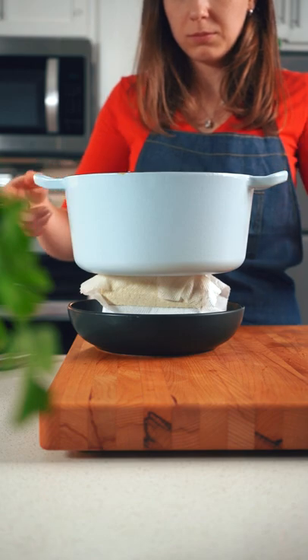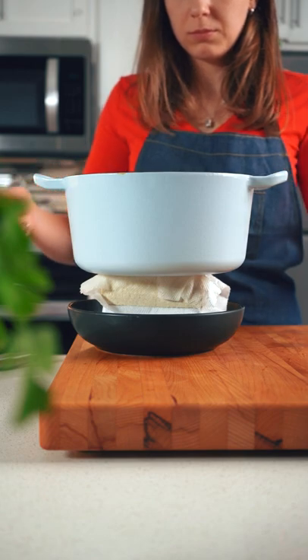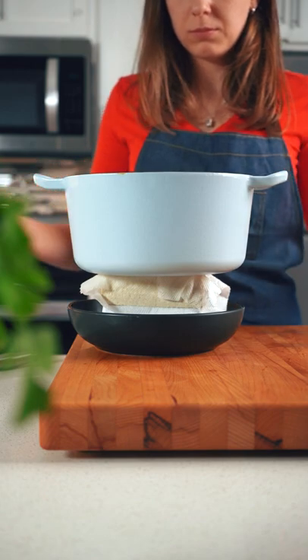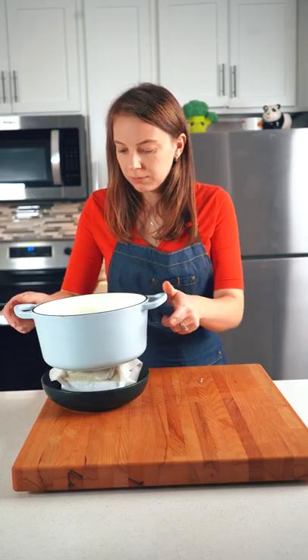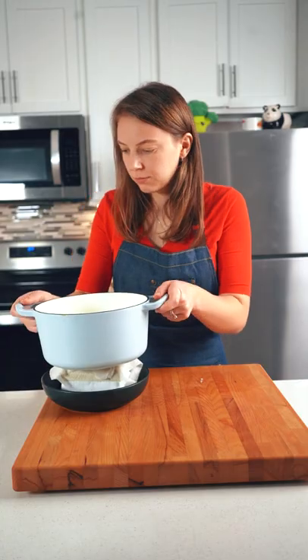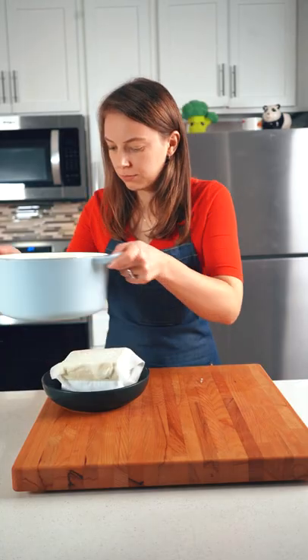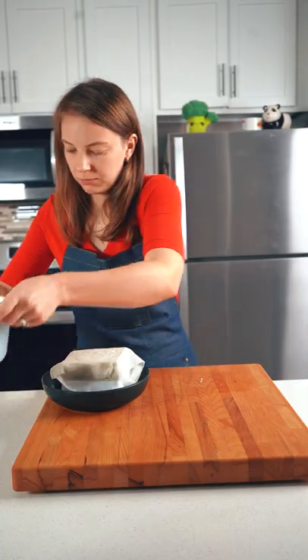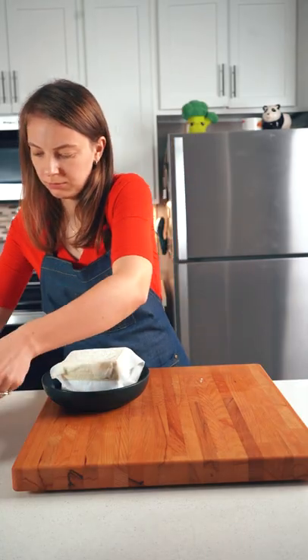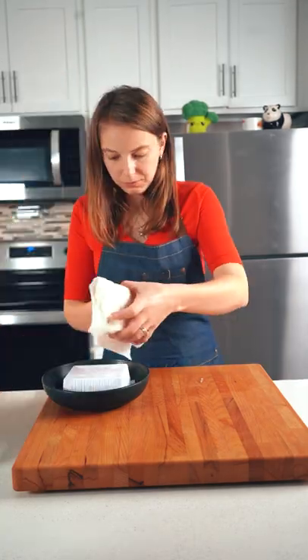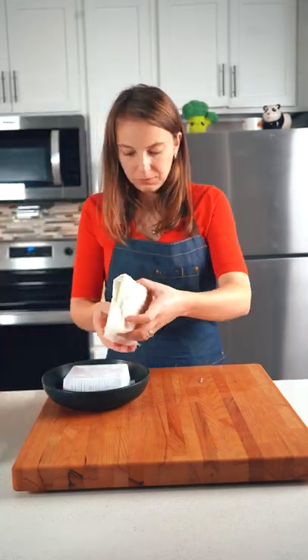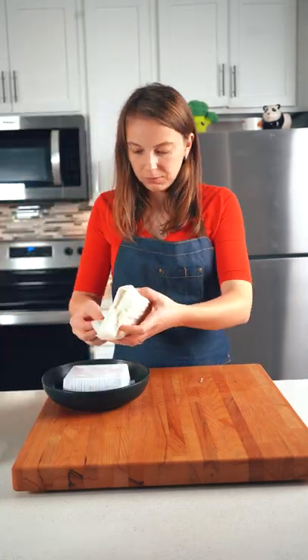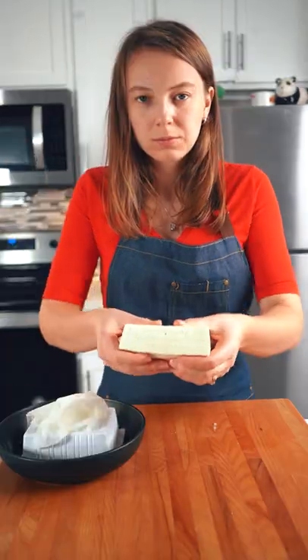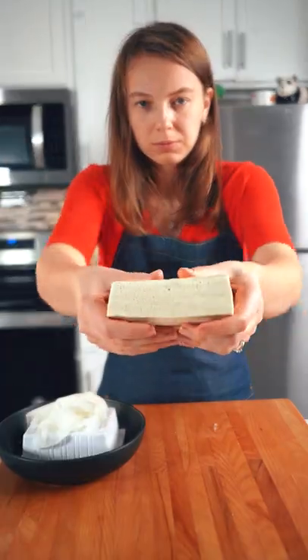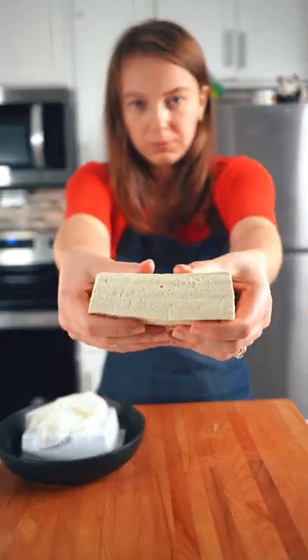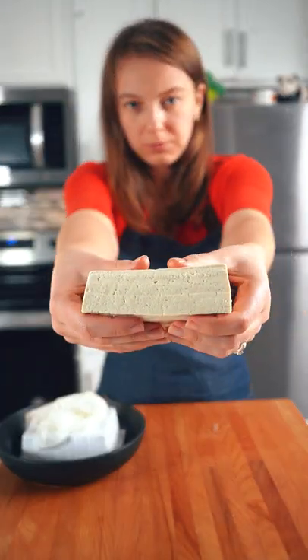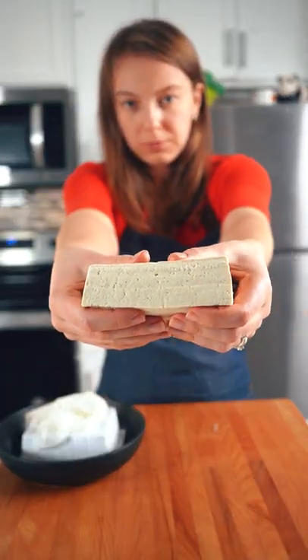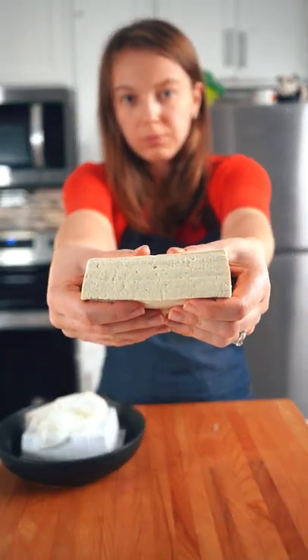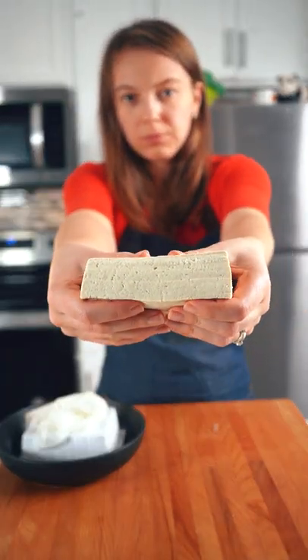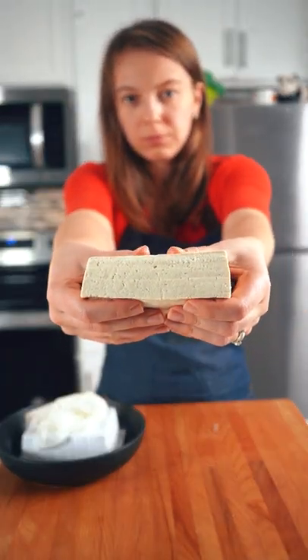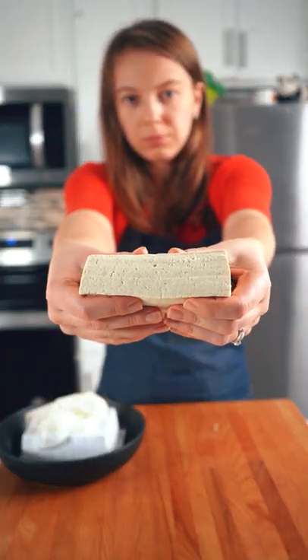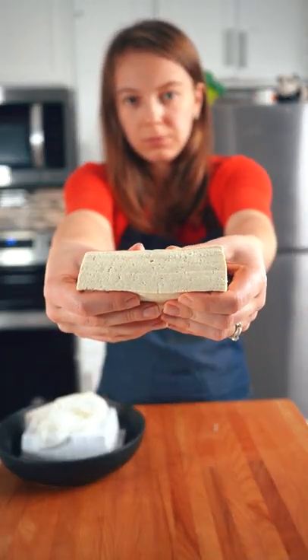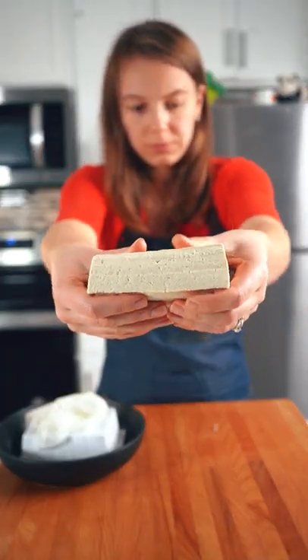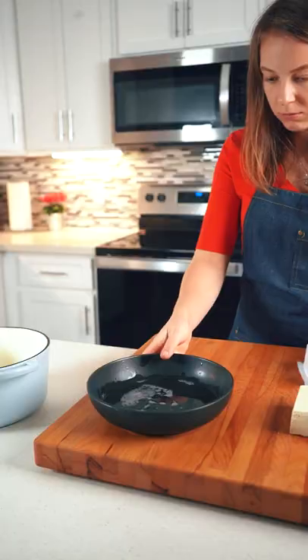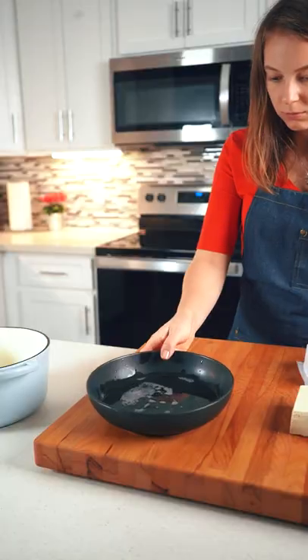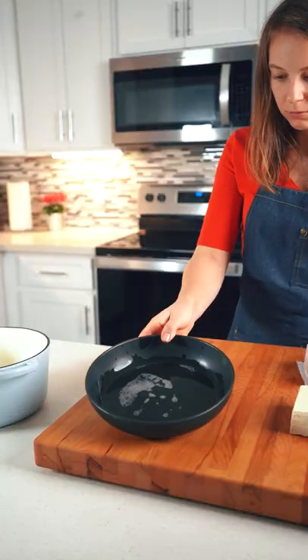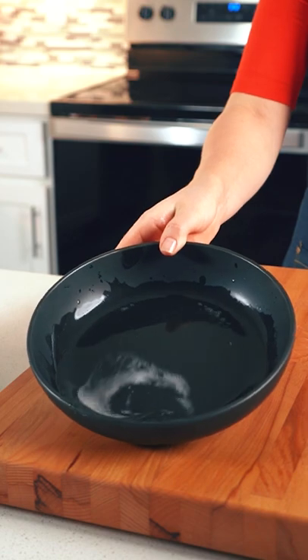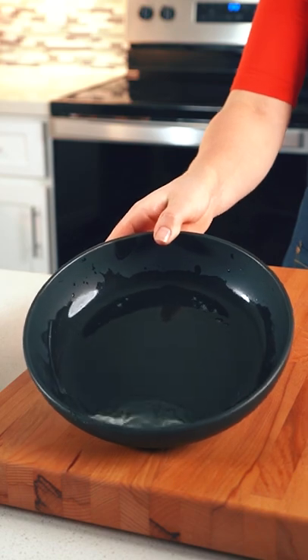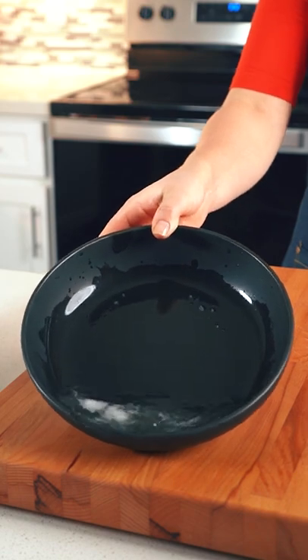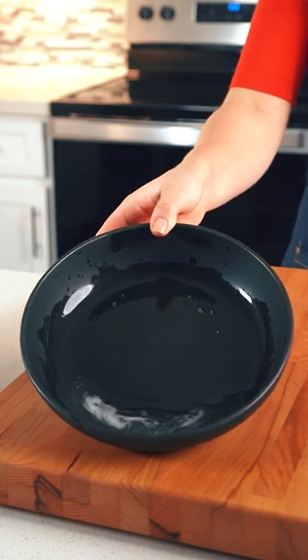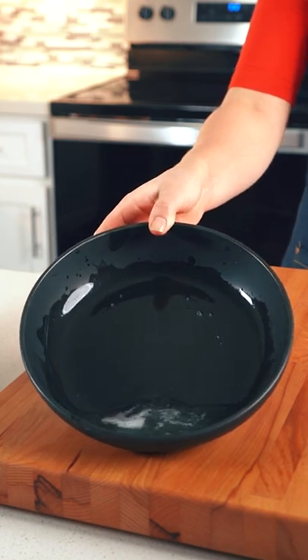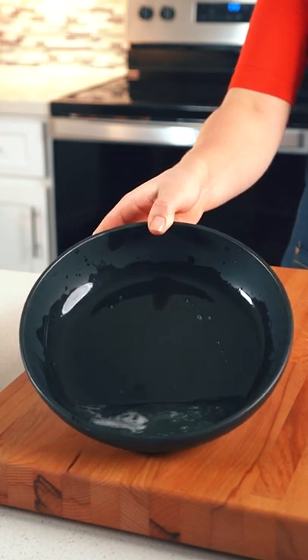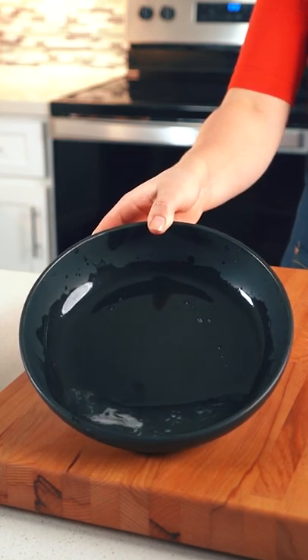Let it sit for 15 minutes and done. Look how much water there is.